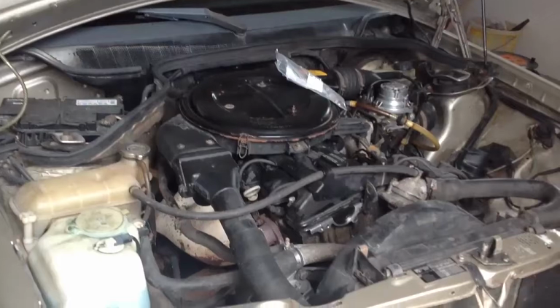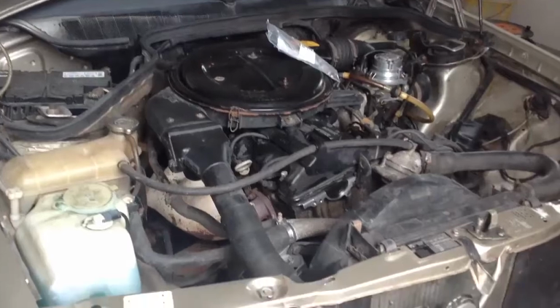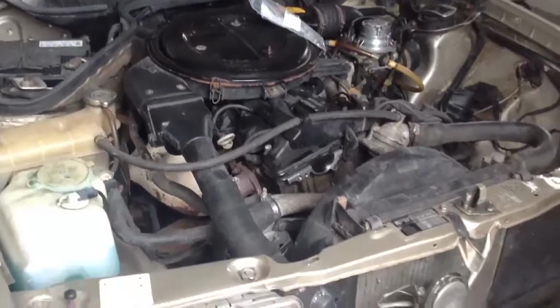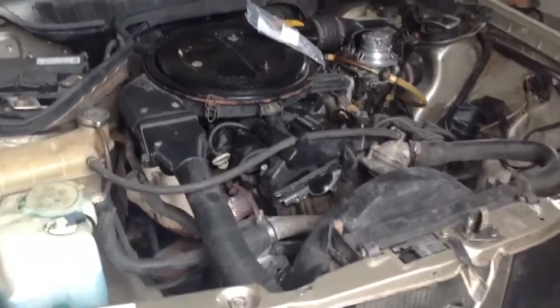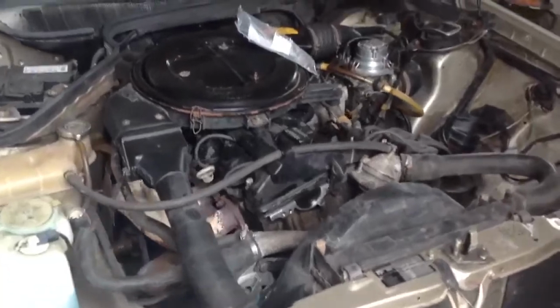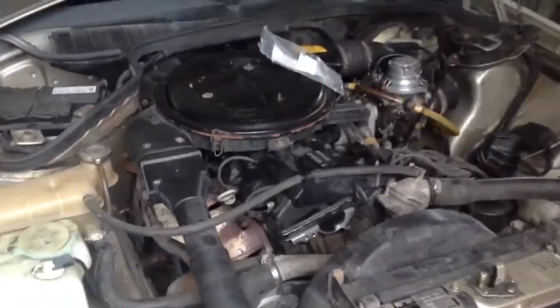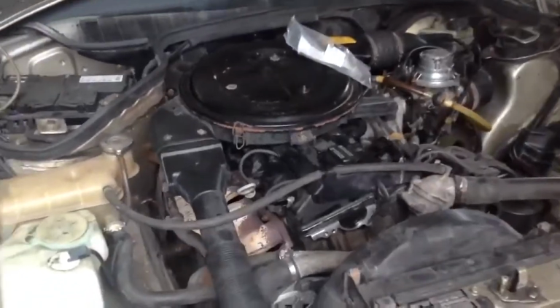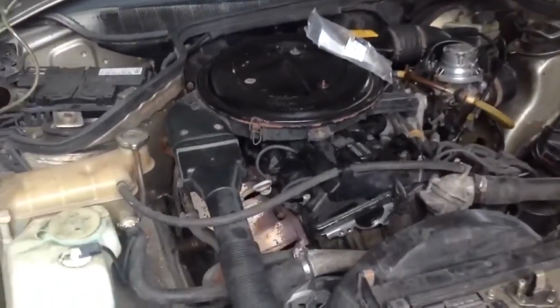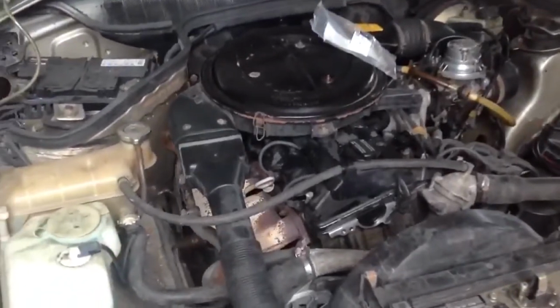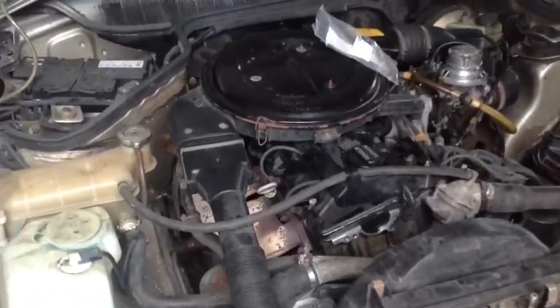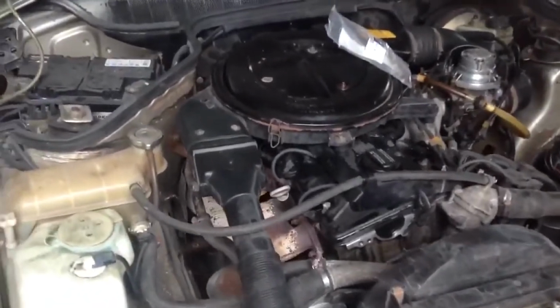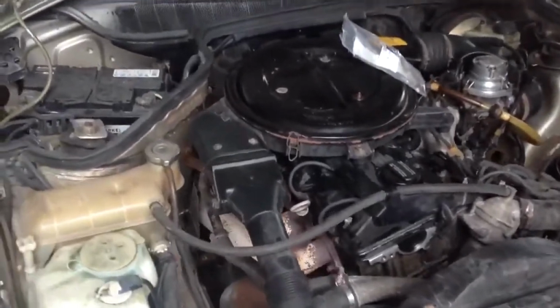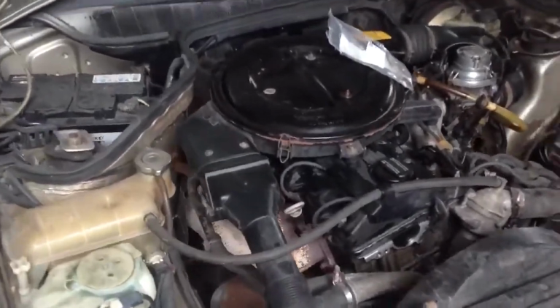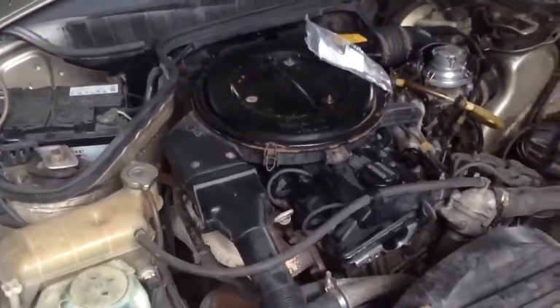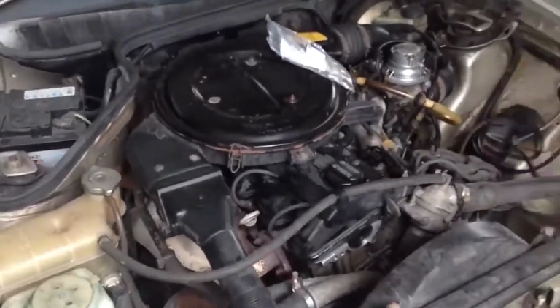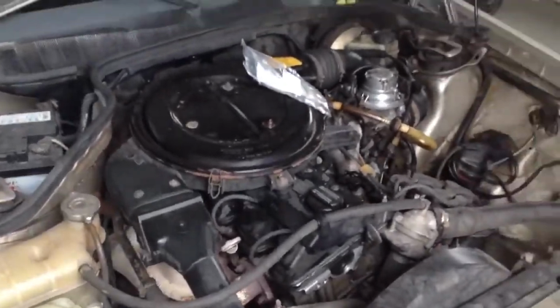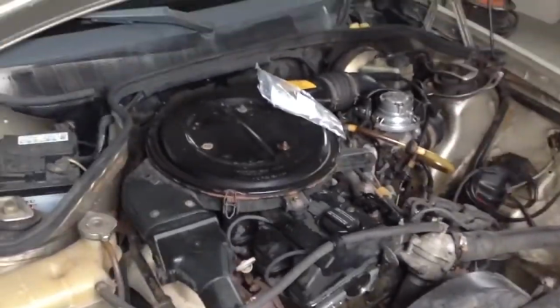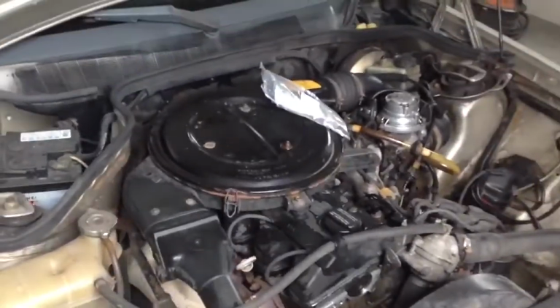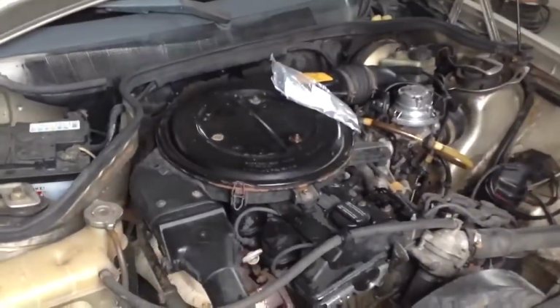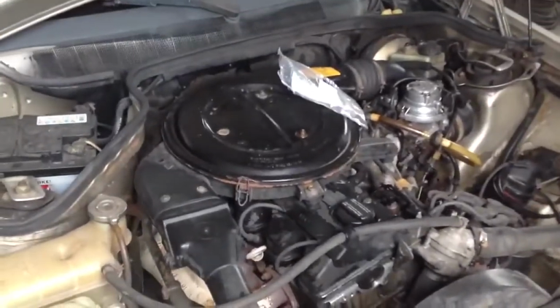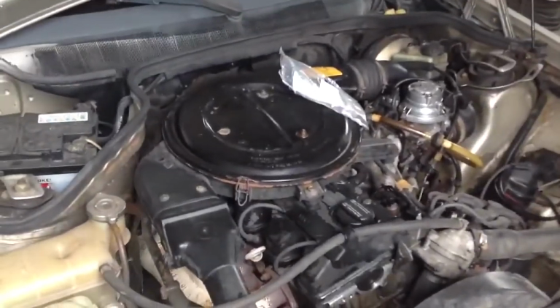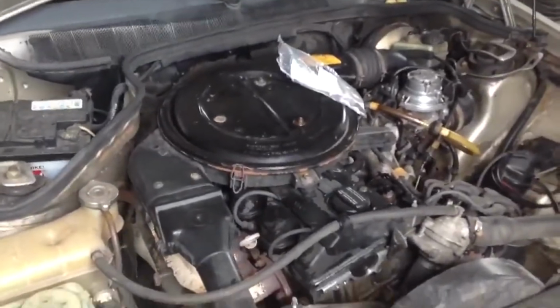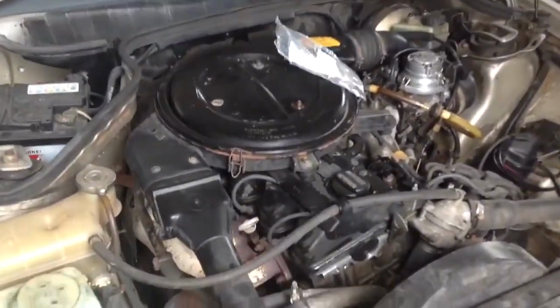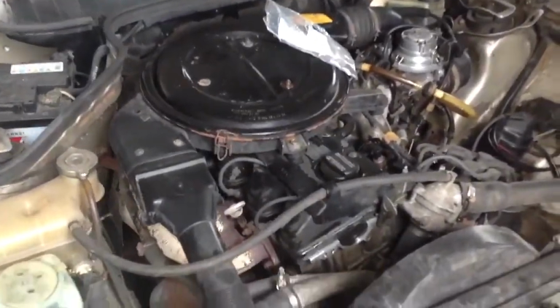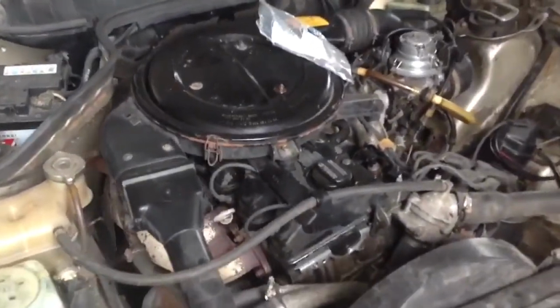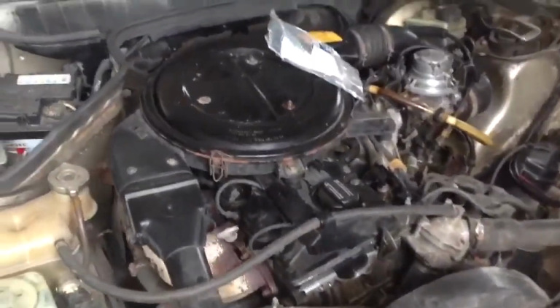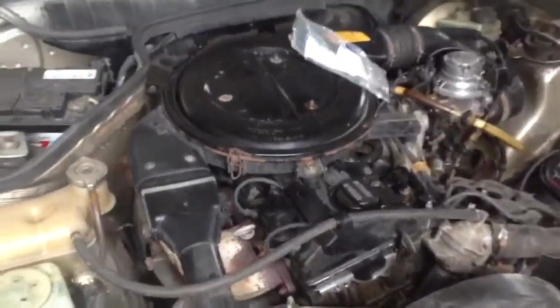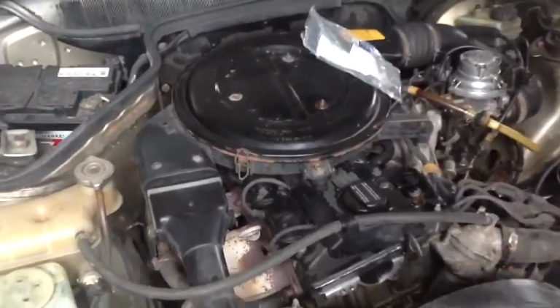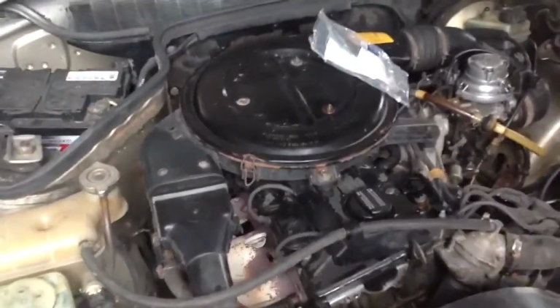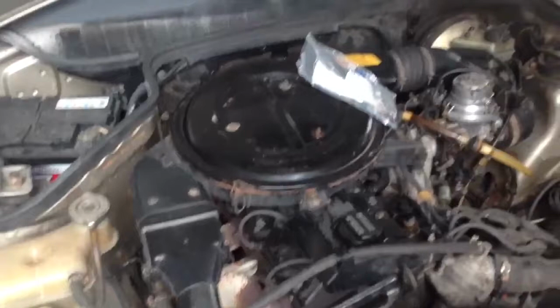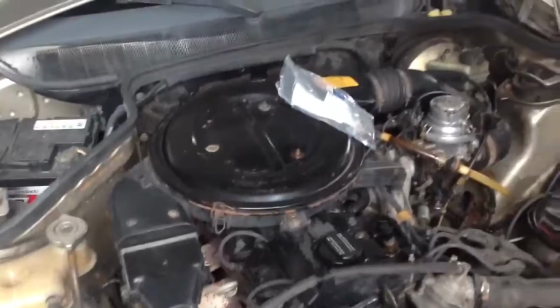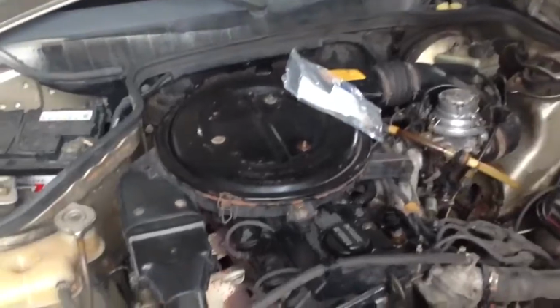Hello guys, this is the engine of my Mercedes-Benz 190 — an M102 engine with a carburetor.